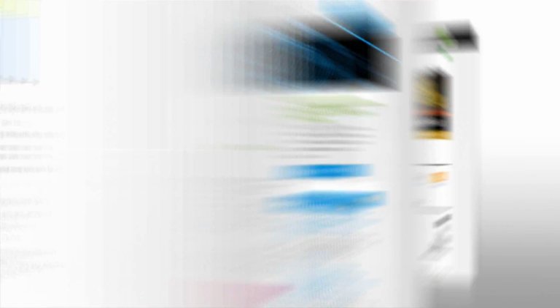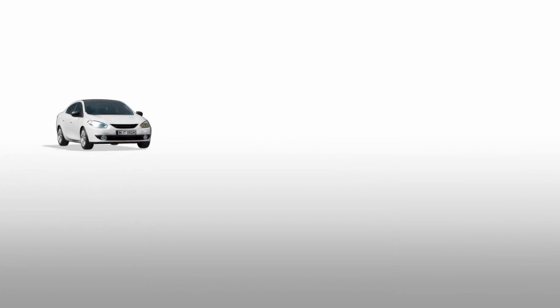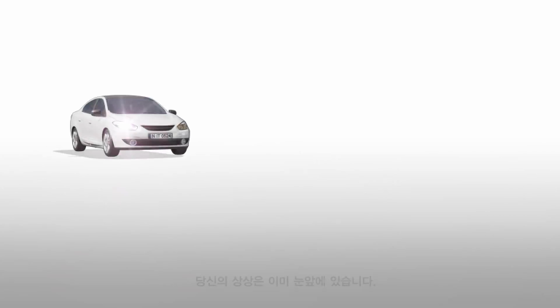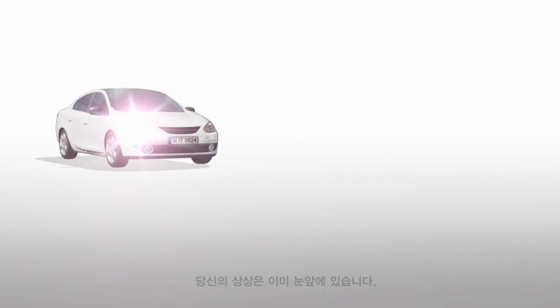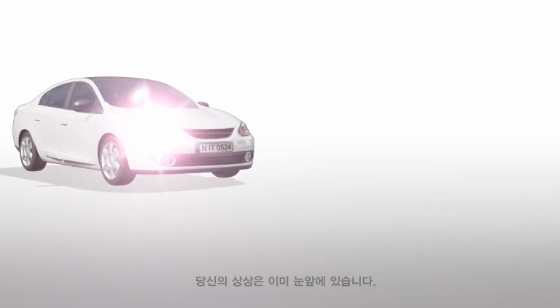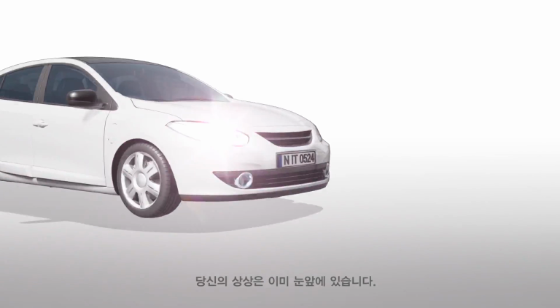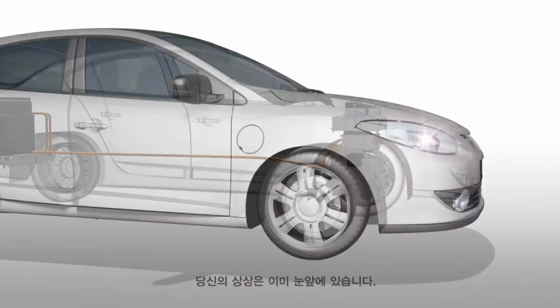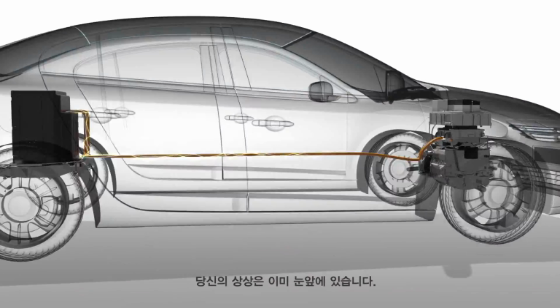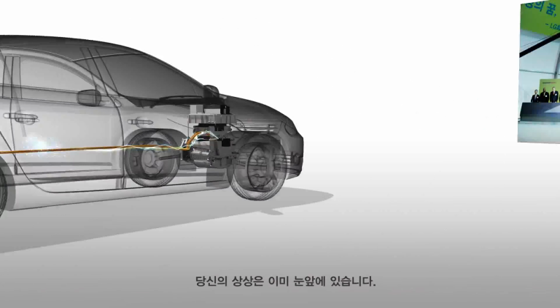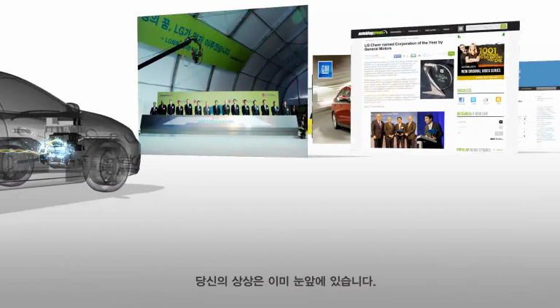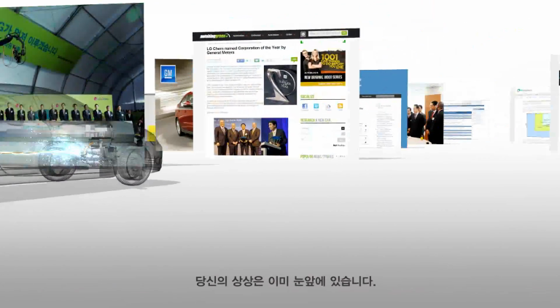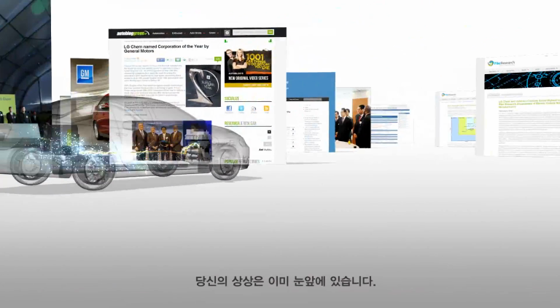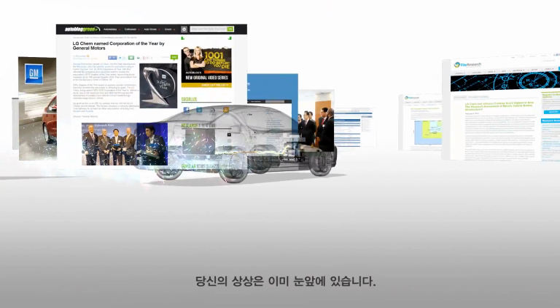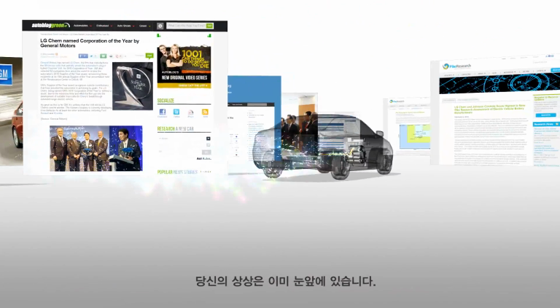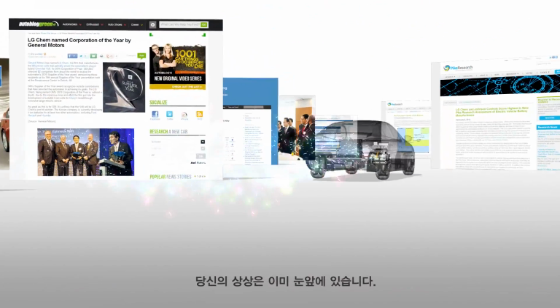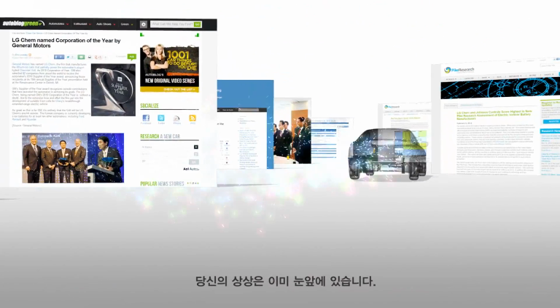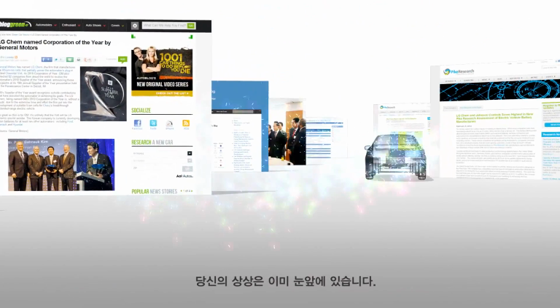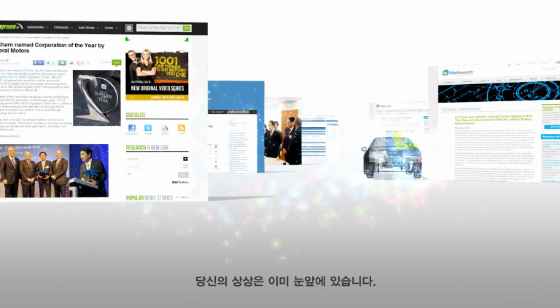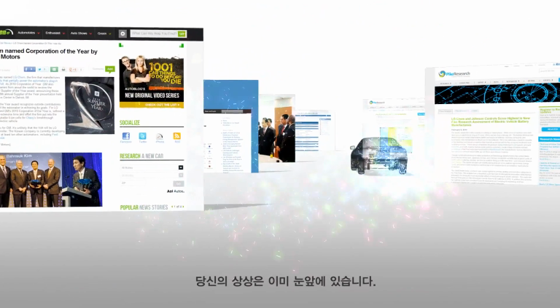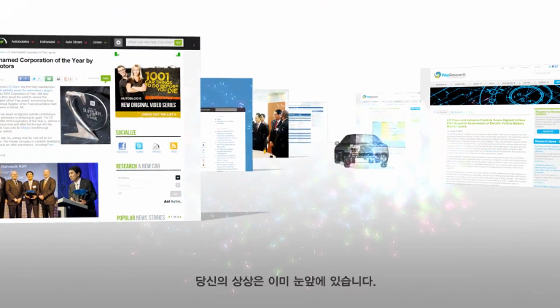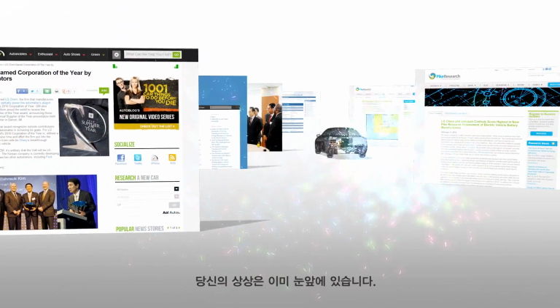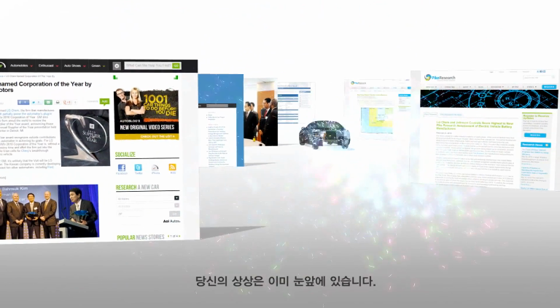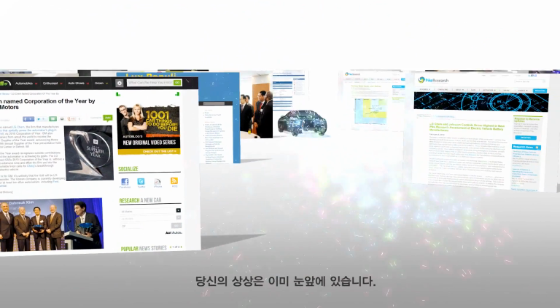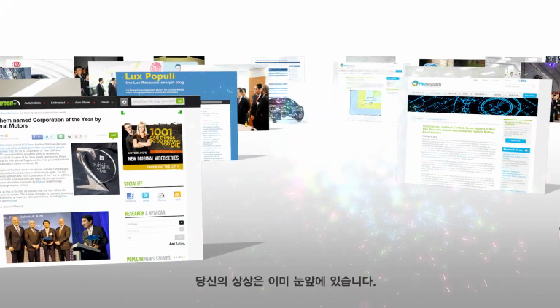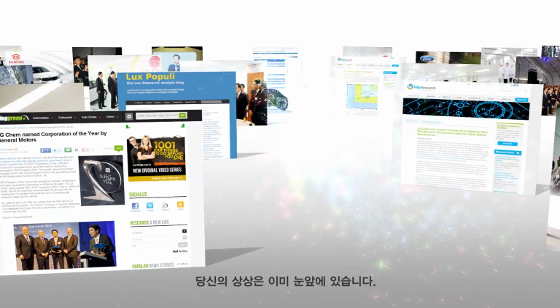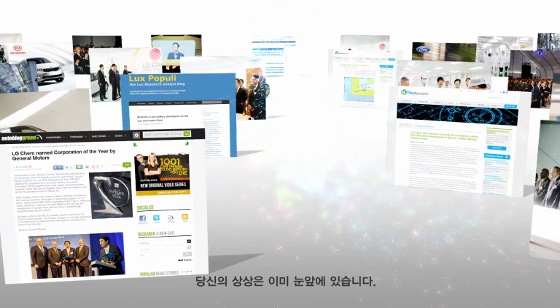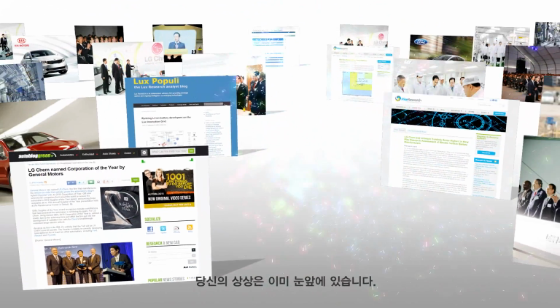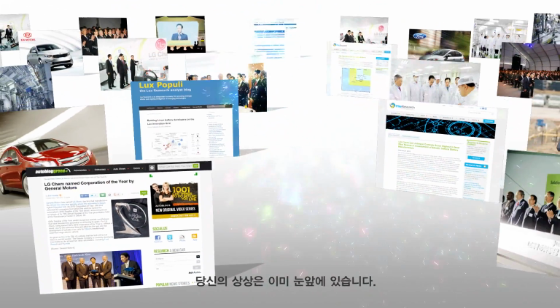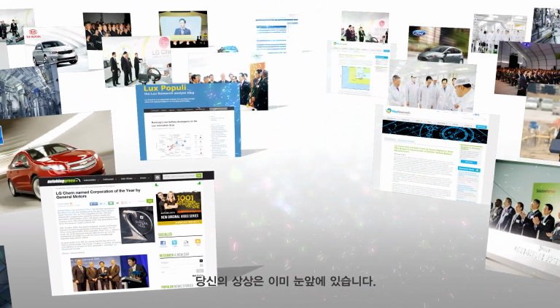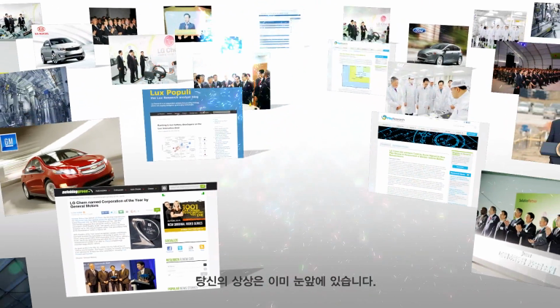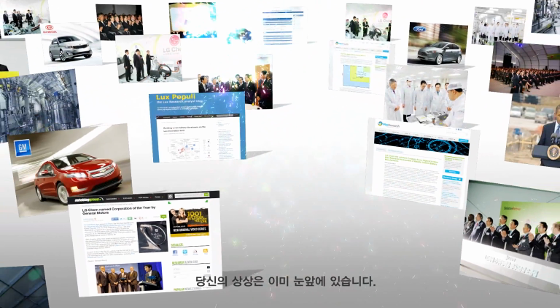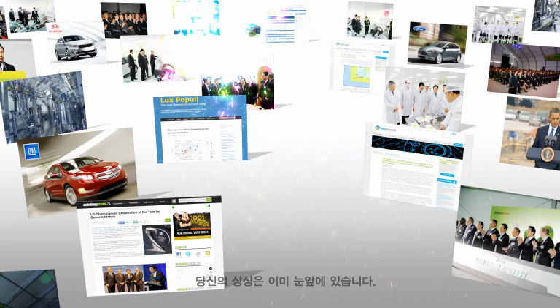Through LG Chem's leading technology, eco-friendly EV is now a reality.